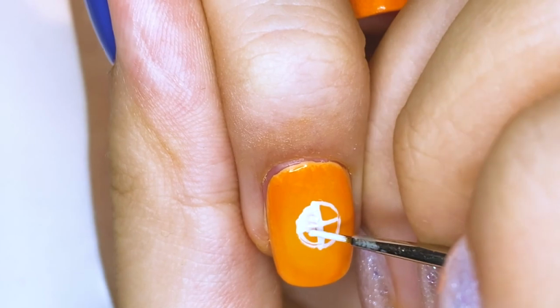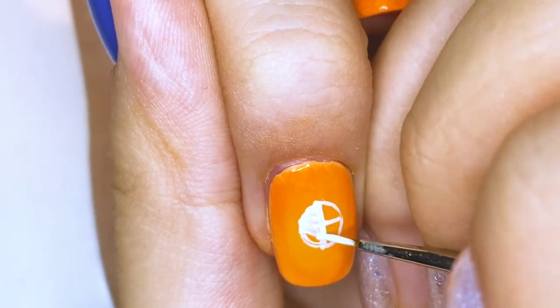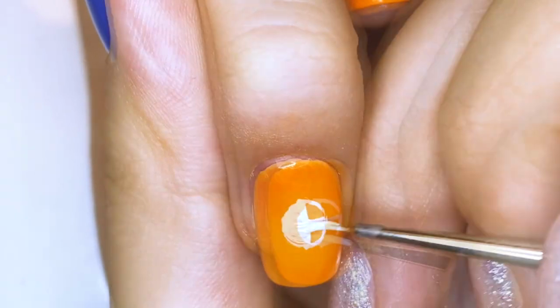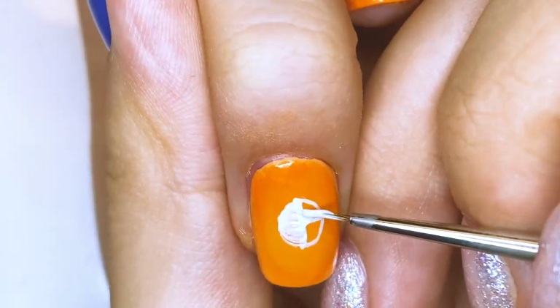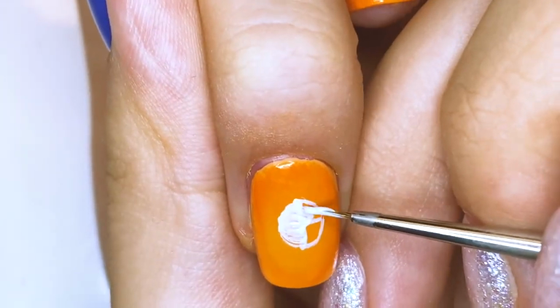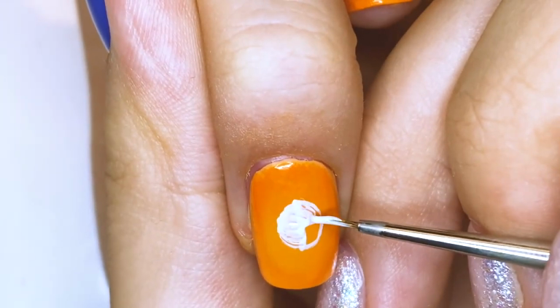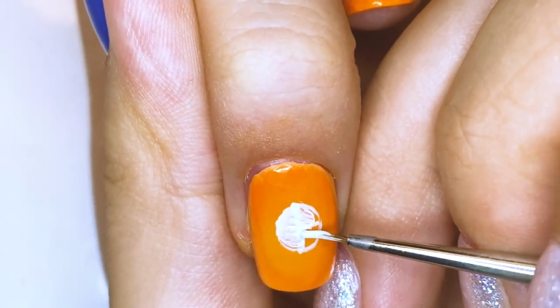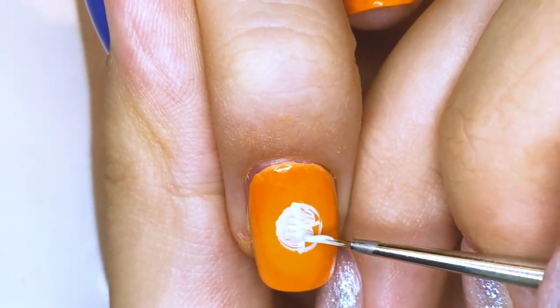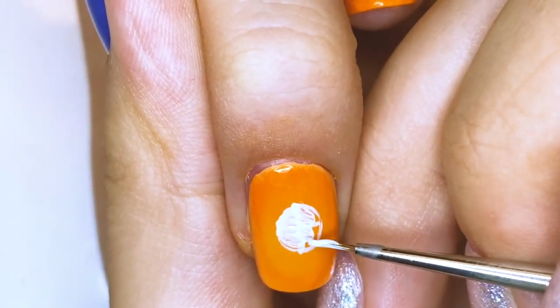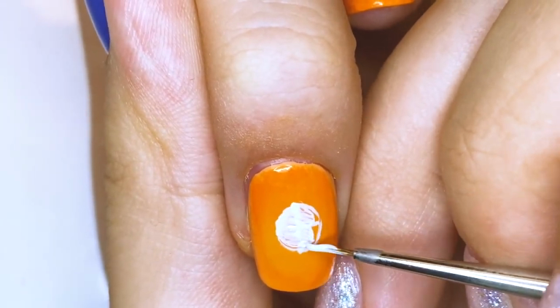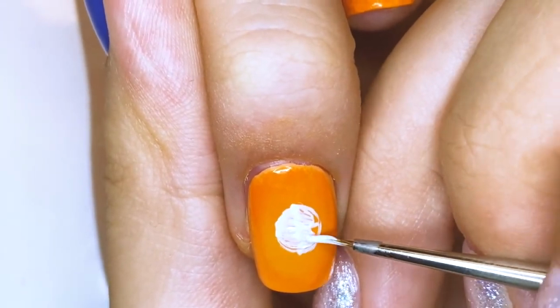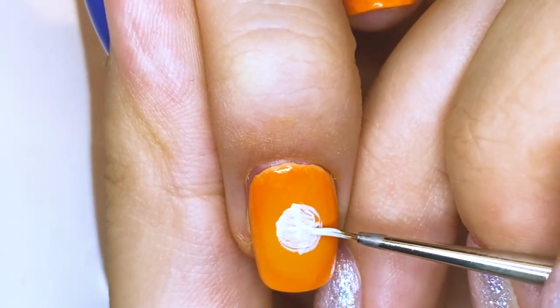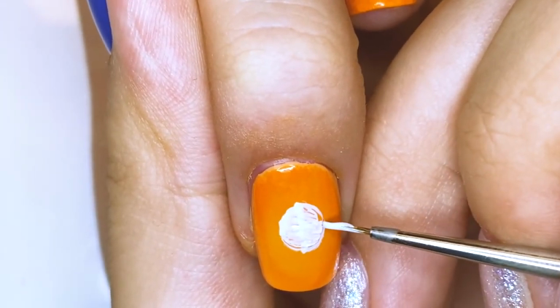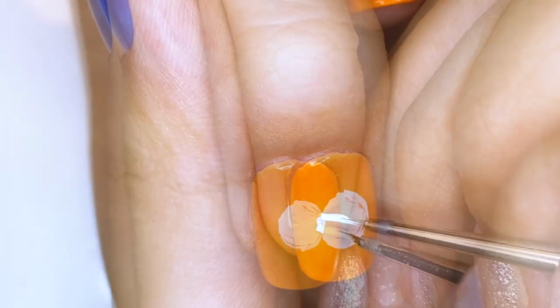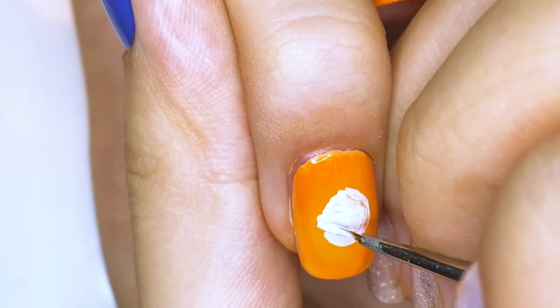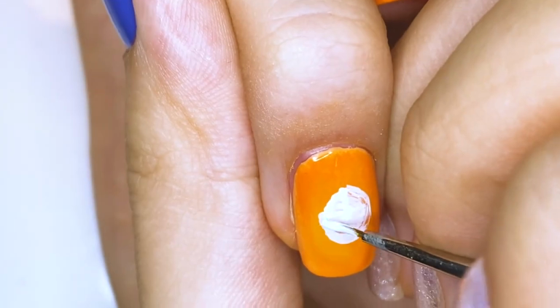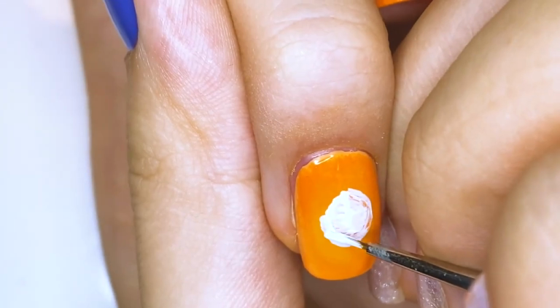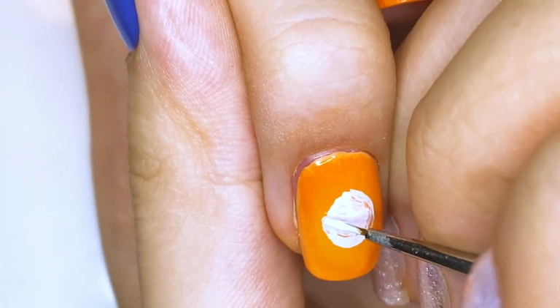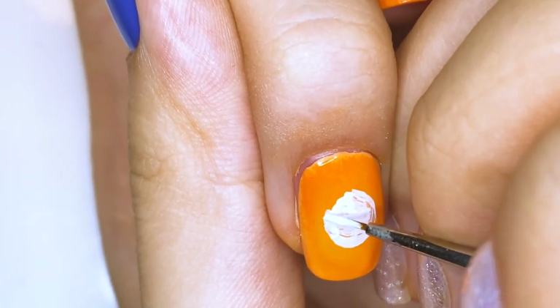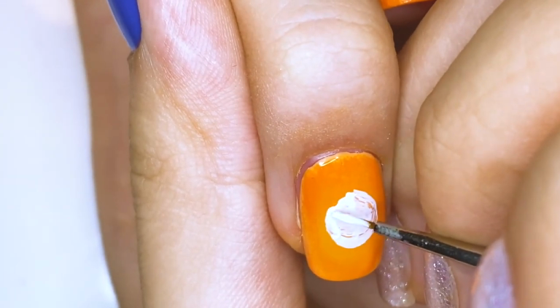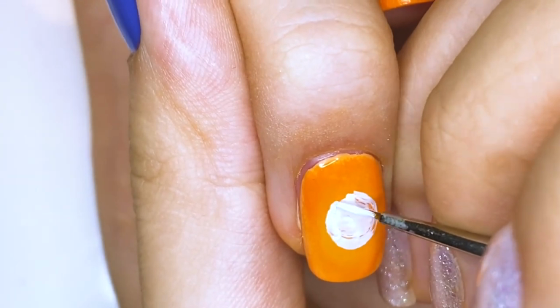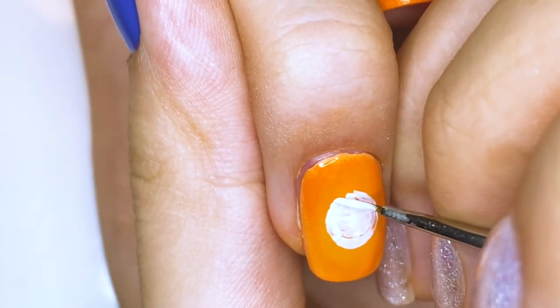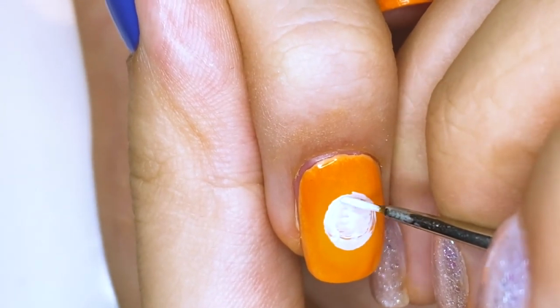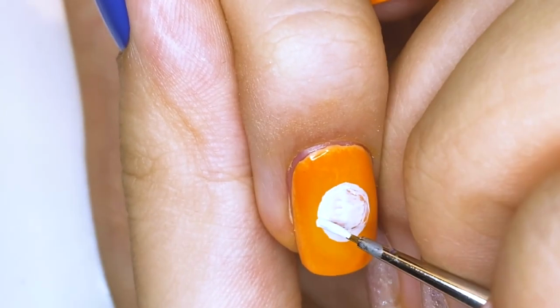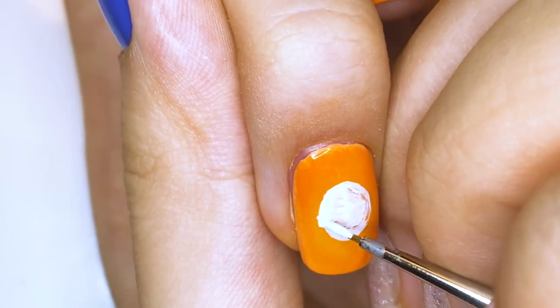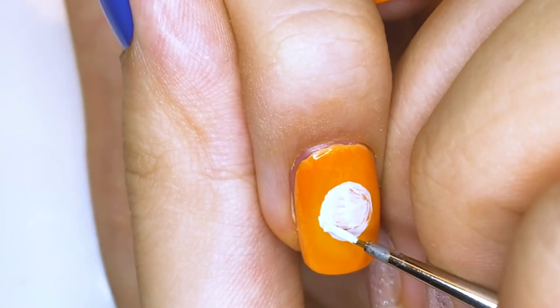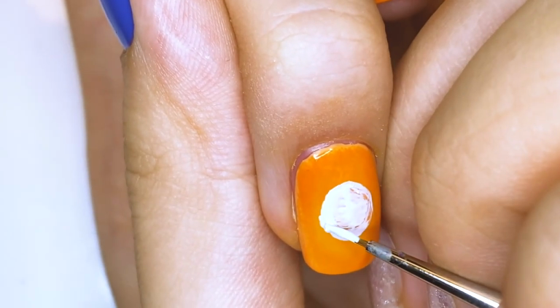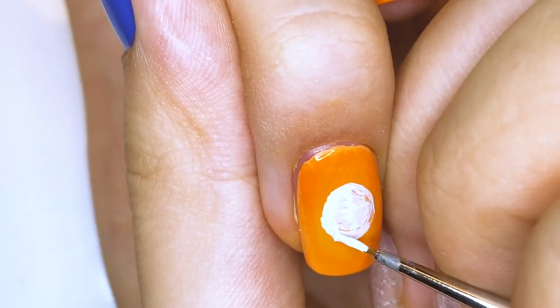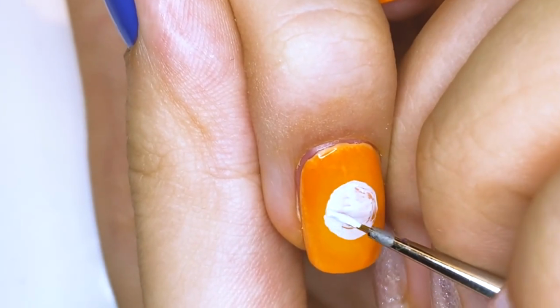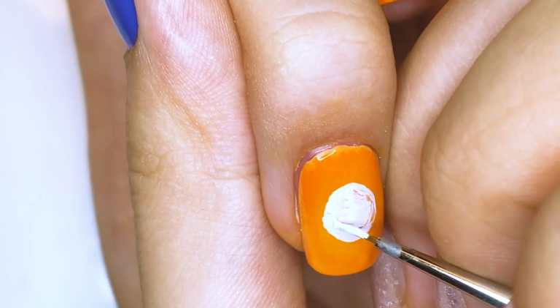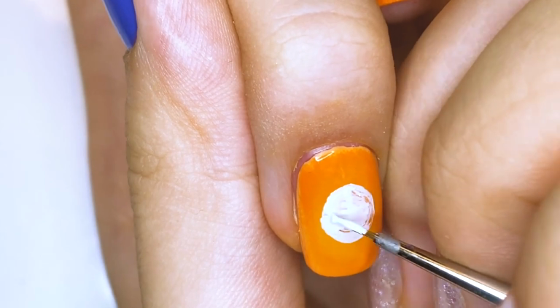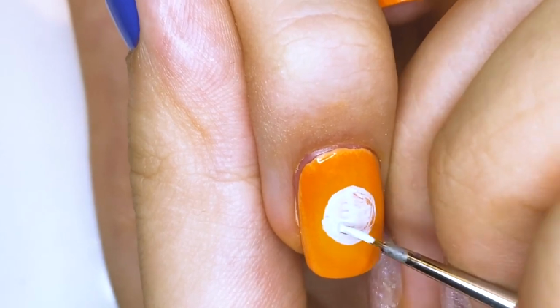우리는 오렌지 태양 아래, which means we, or us, under the orange sun.